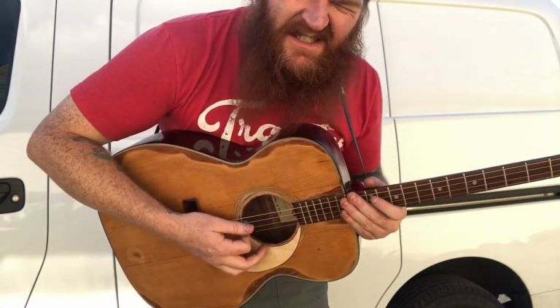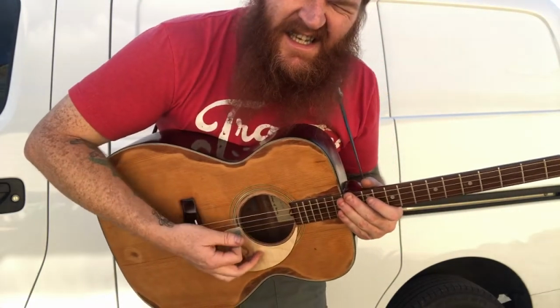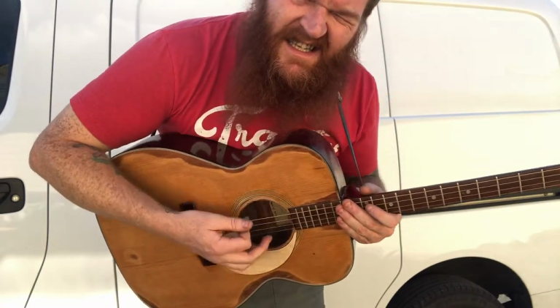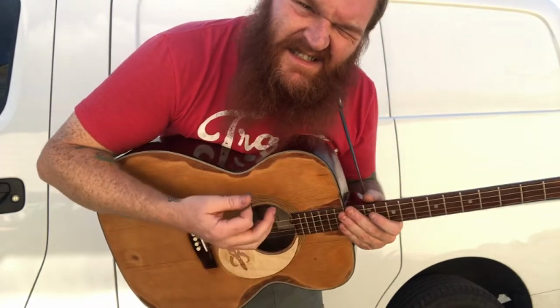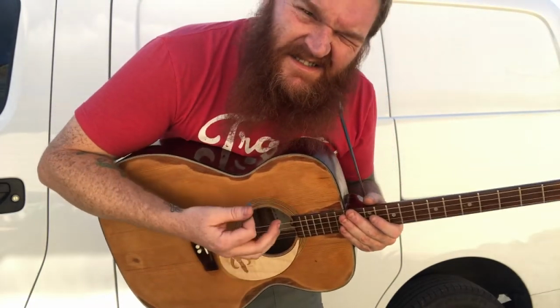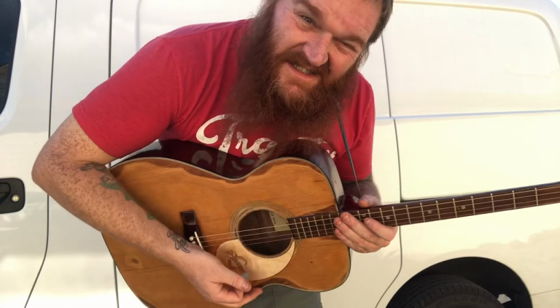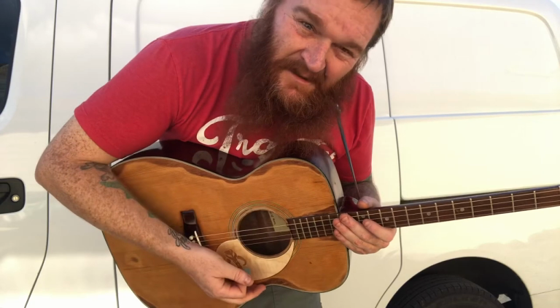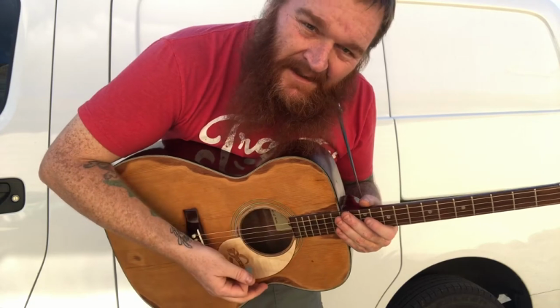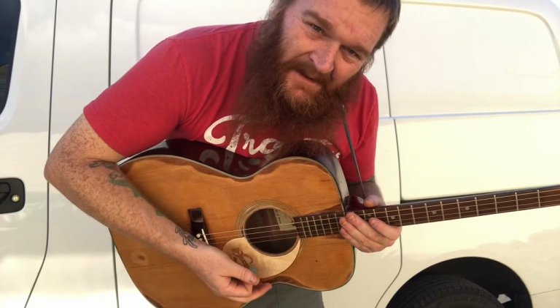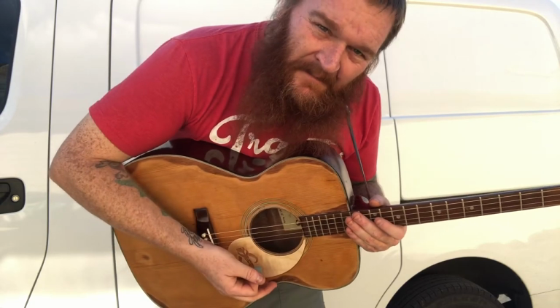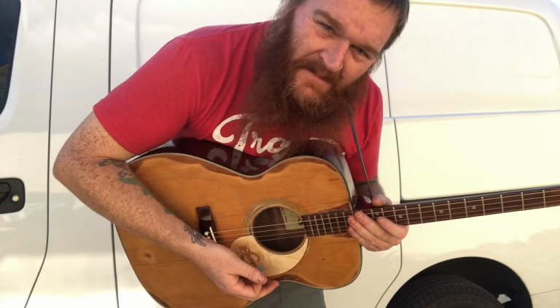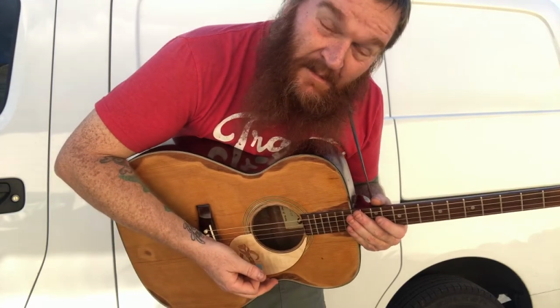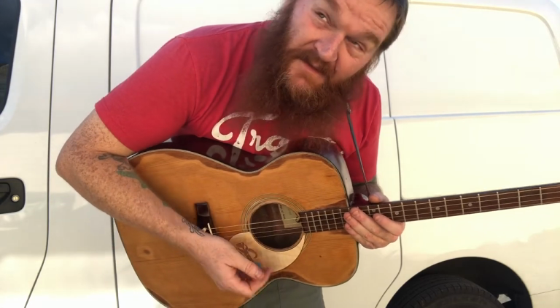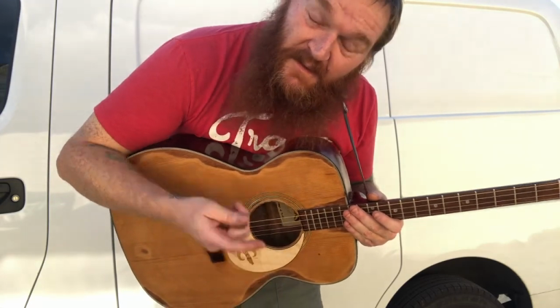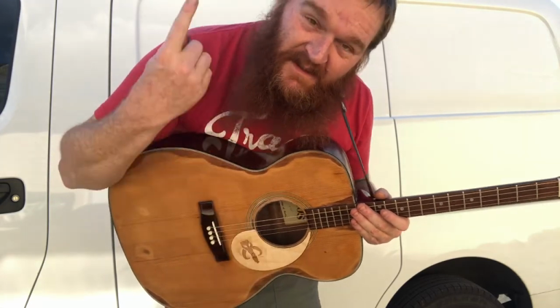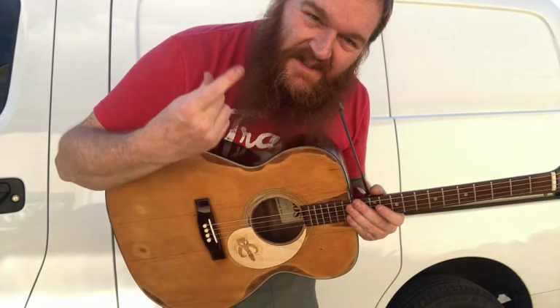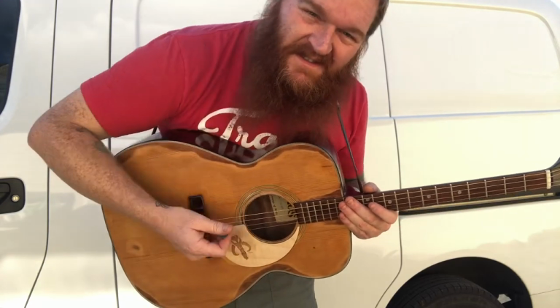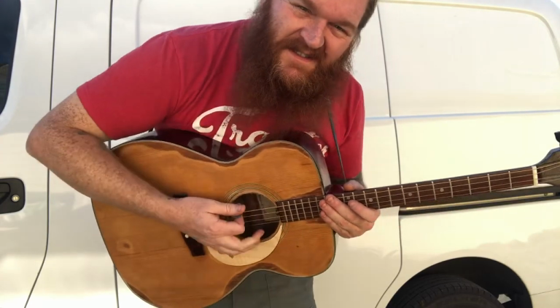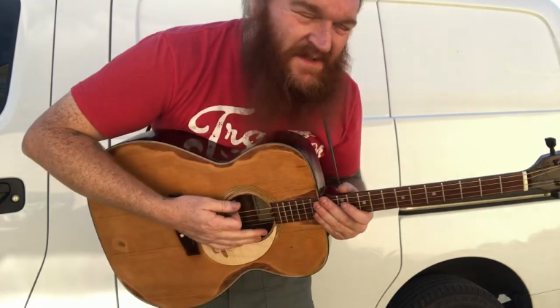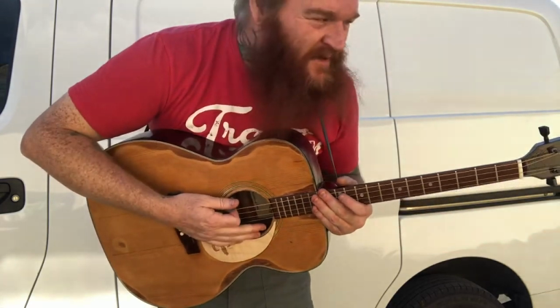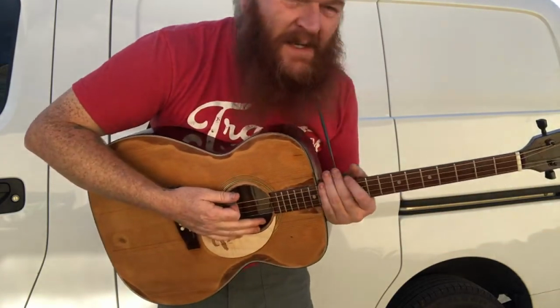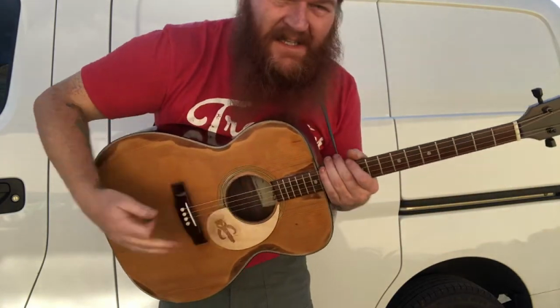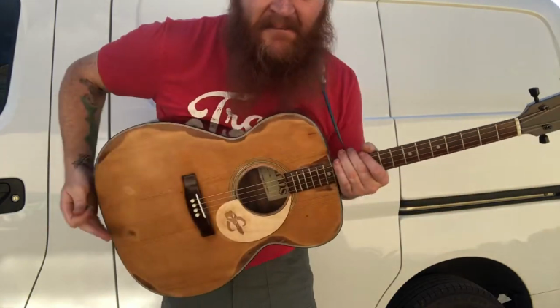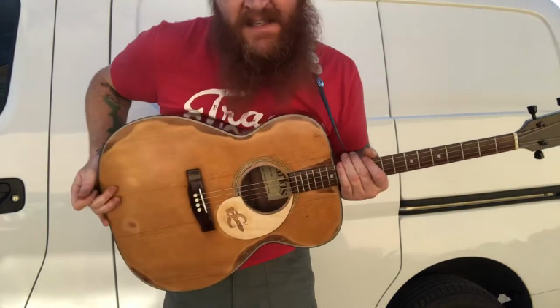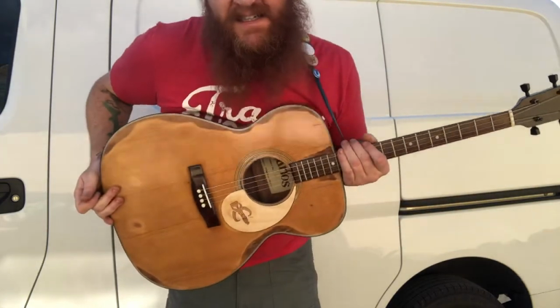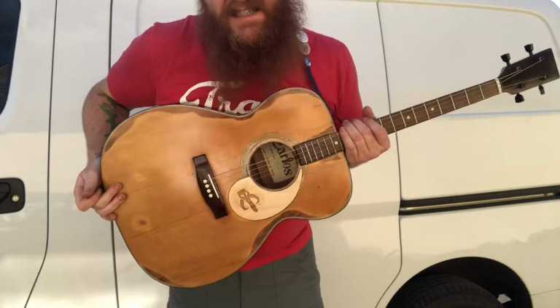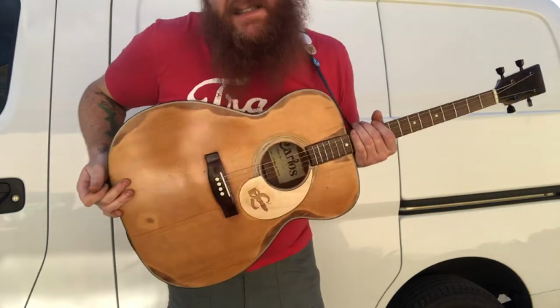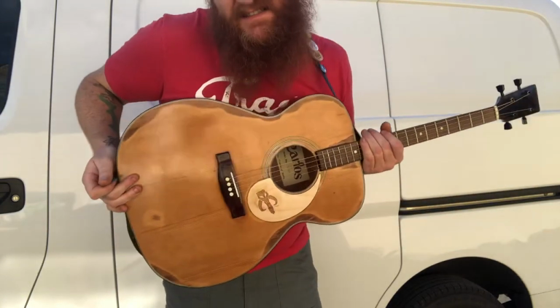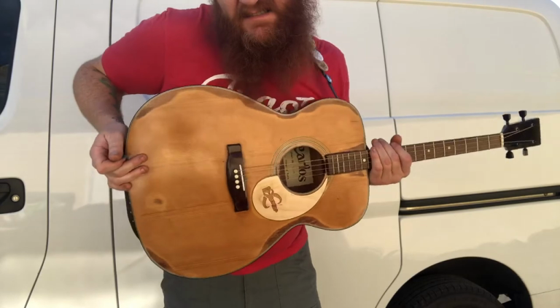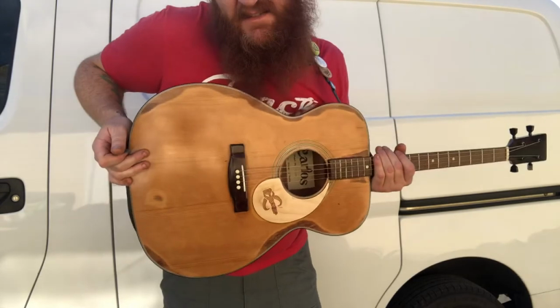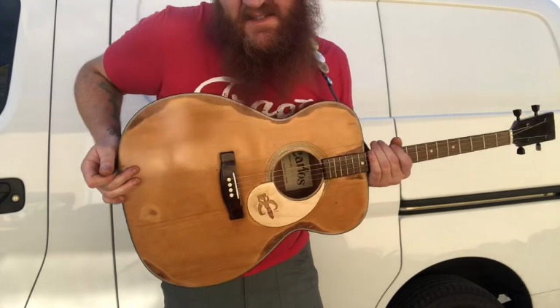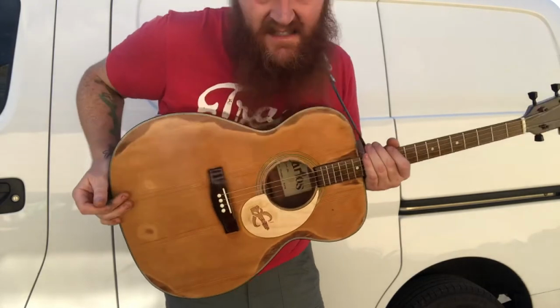I've got it in G, D, A, D right now. Pardon the squinting, but there is some sun out here.